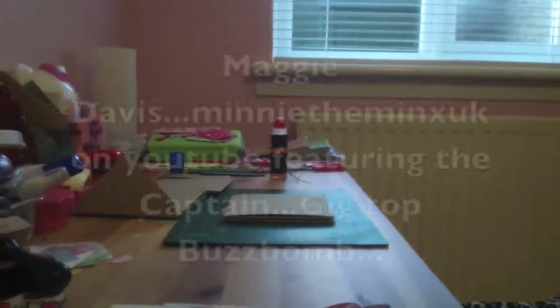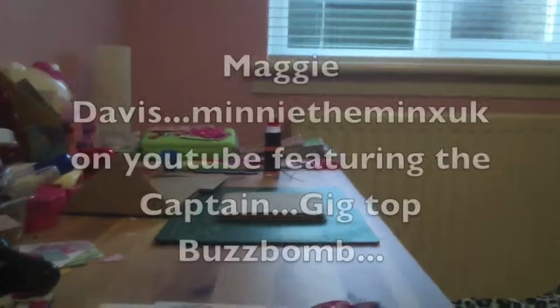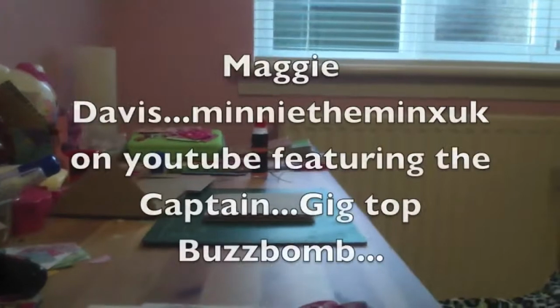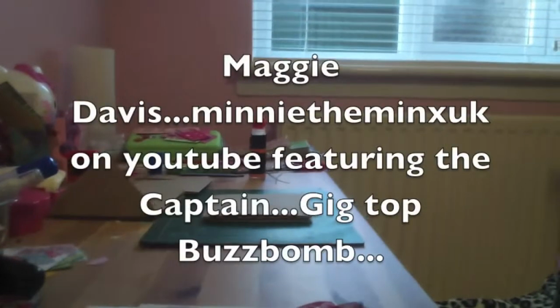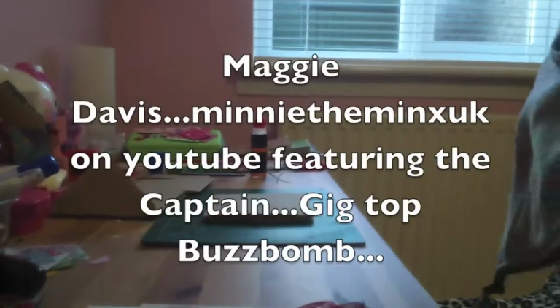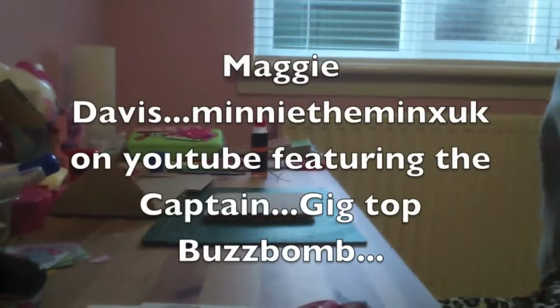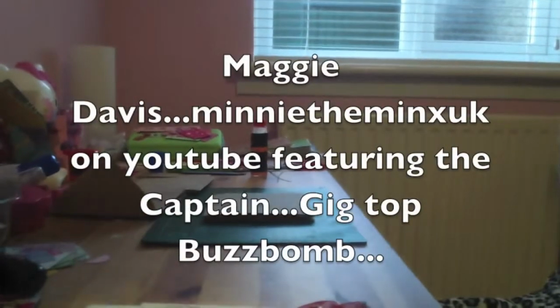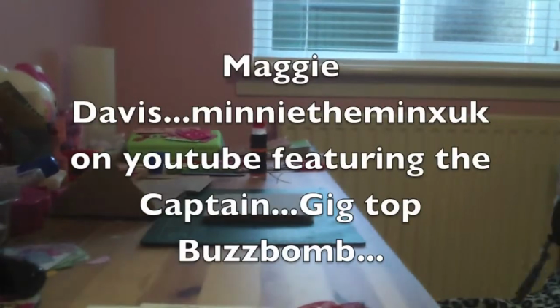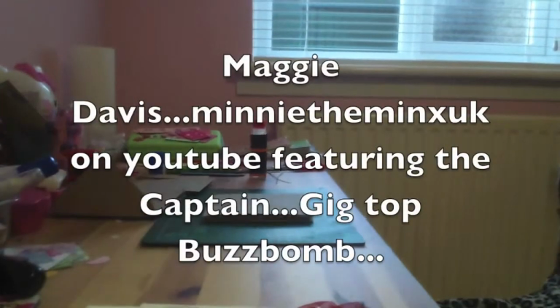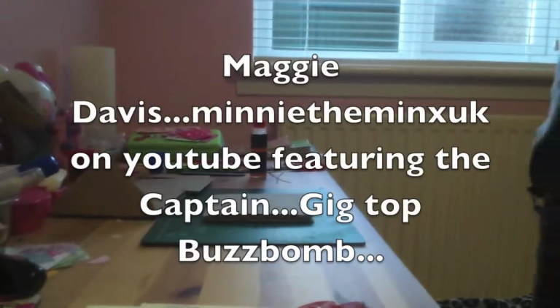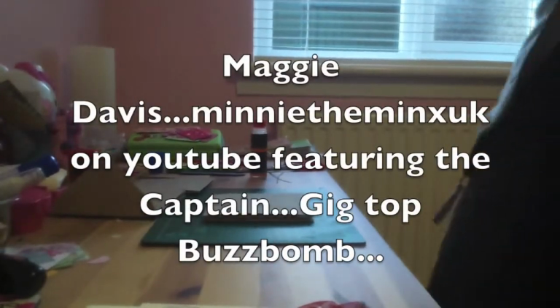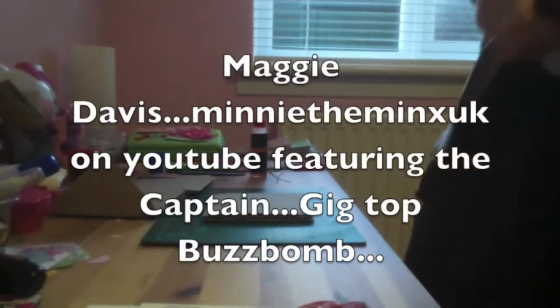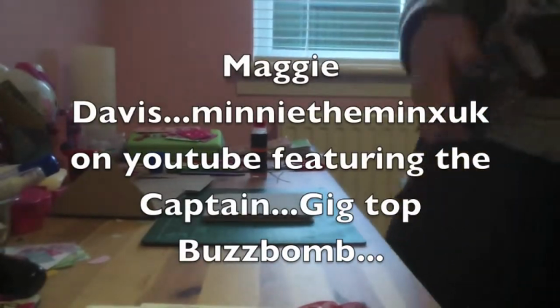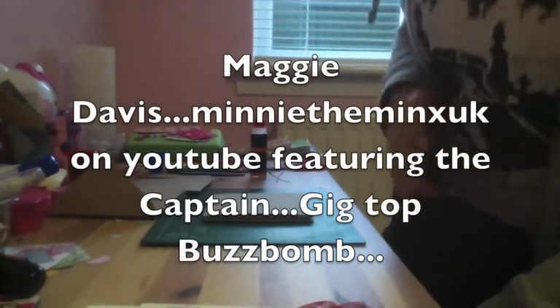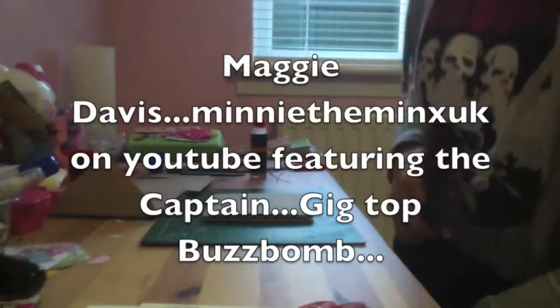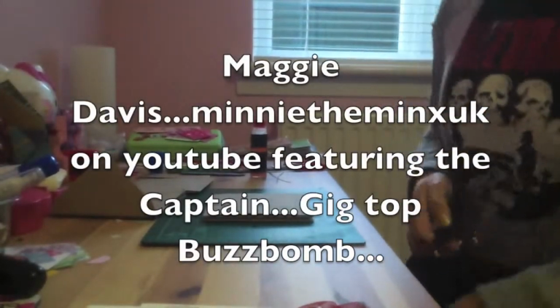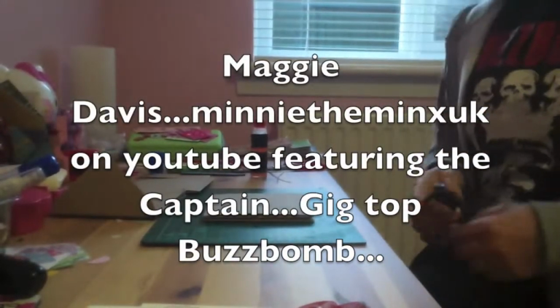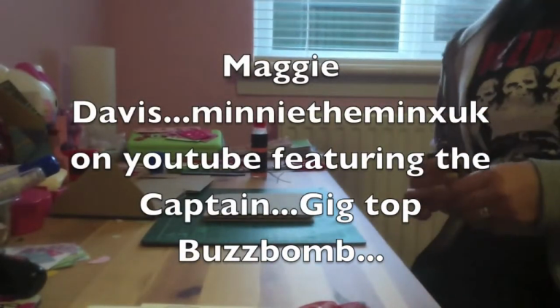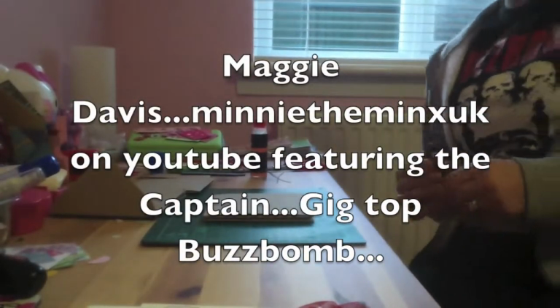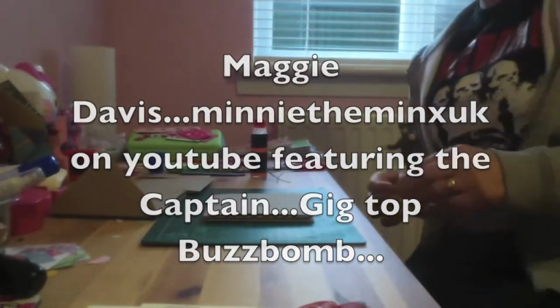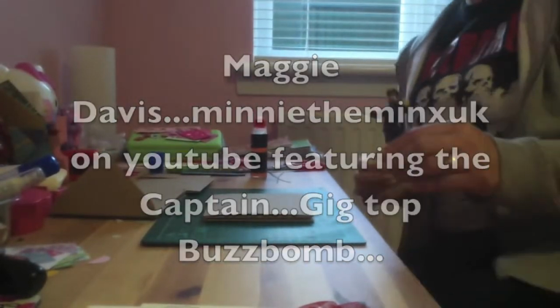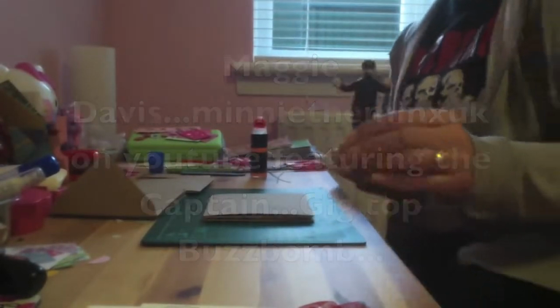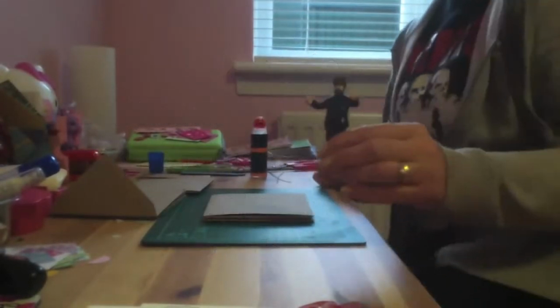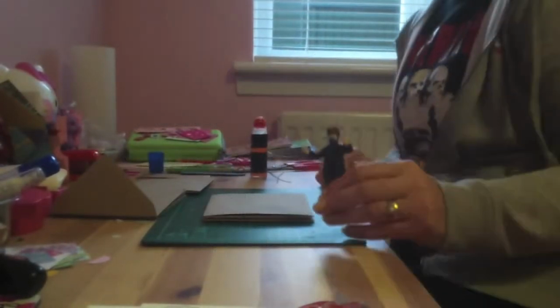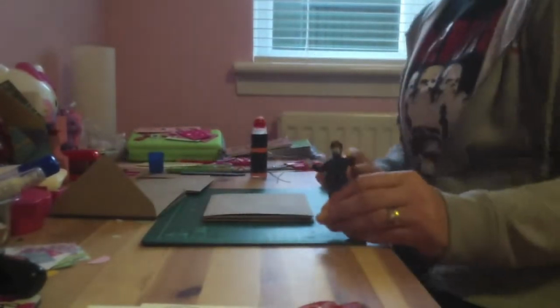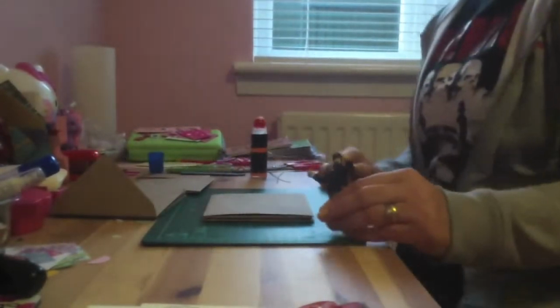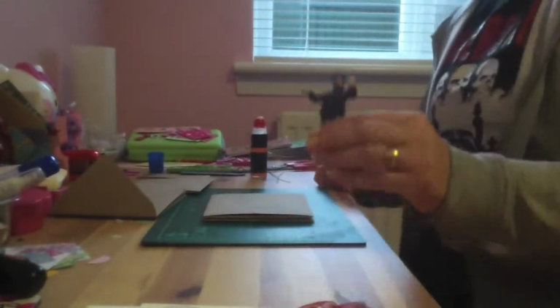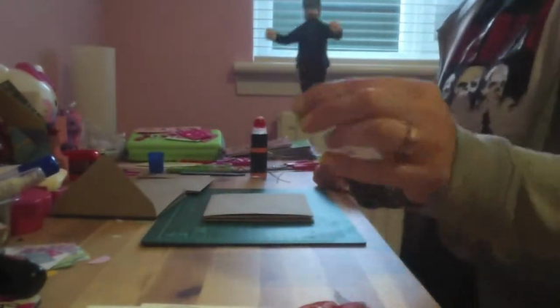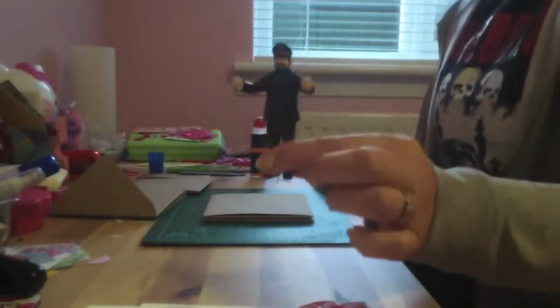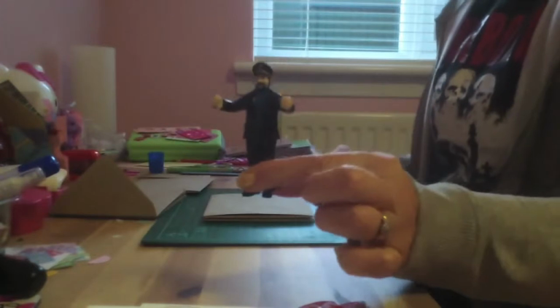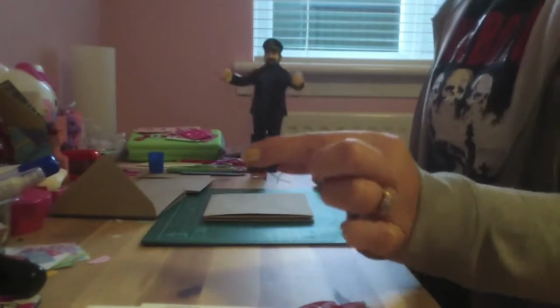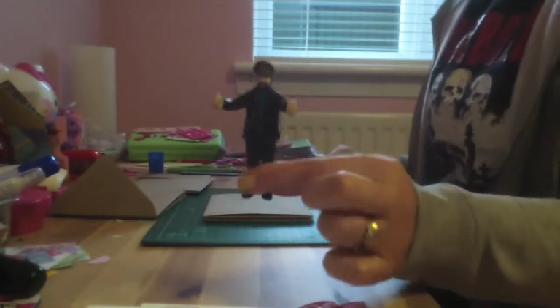Hi, it's Maggie at Mini The Minx UK on YouTube and The Captain.